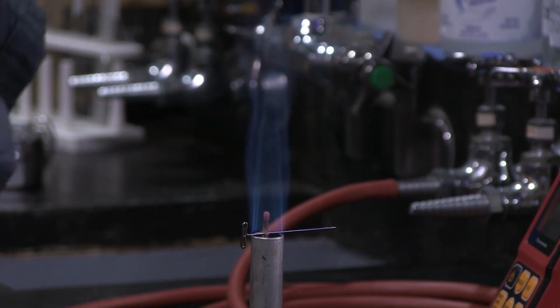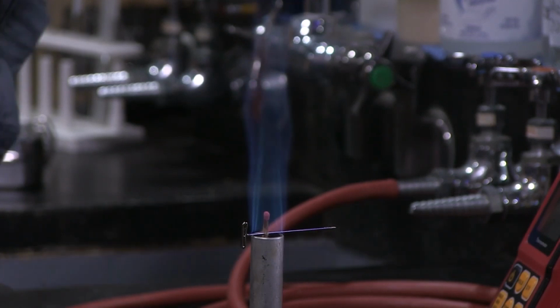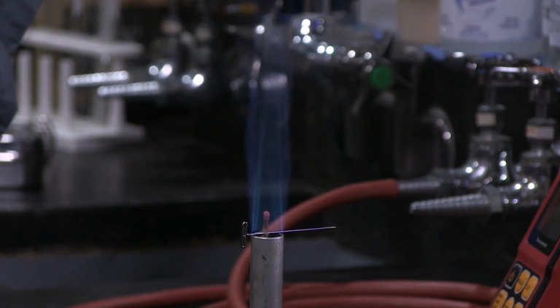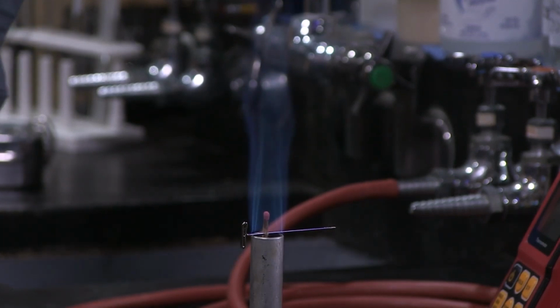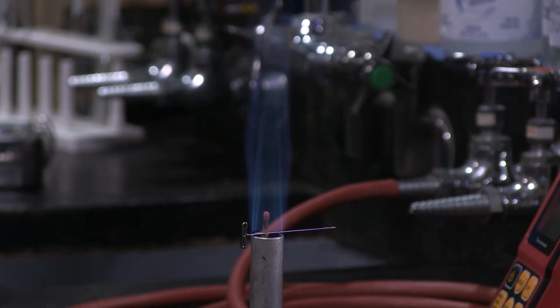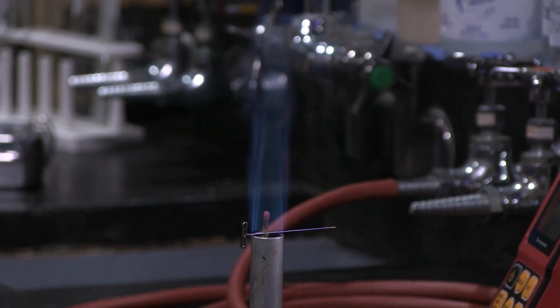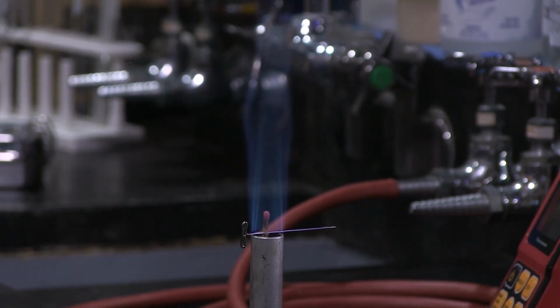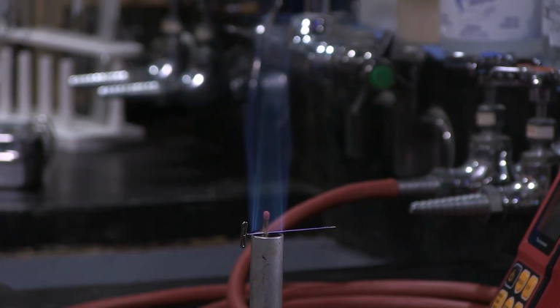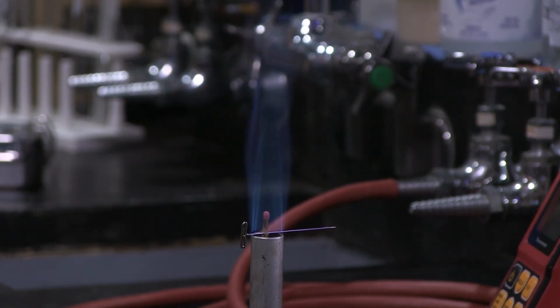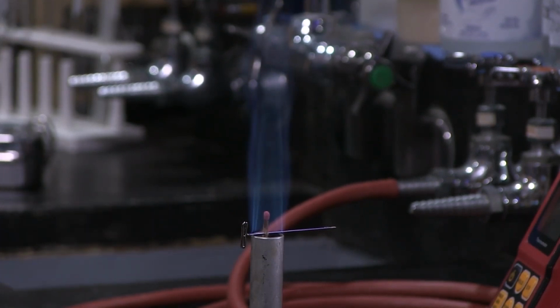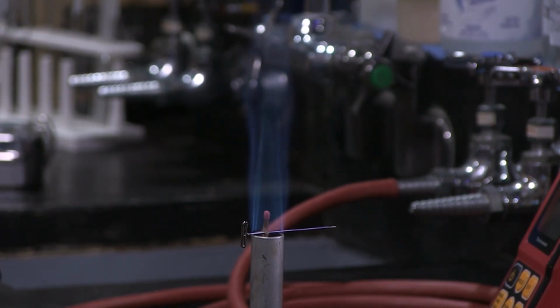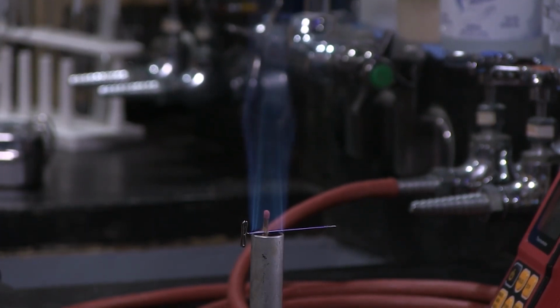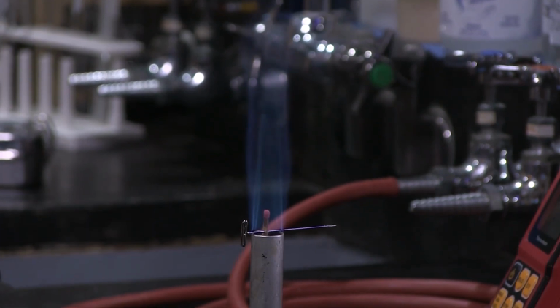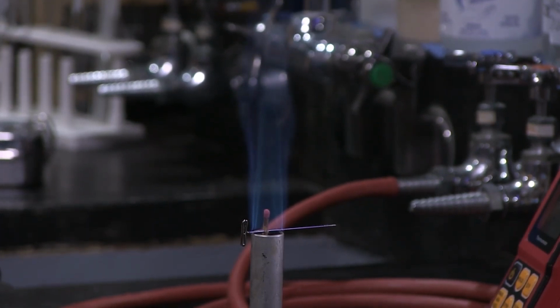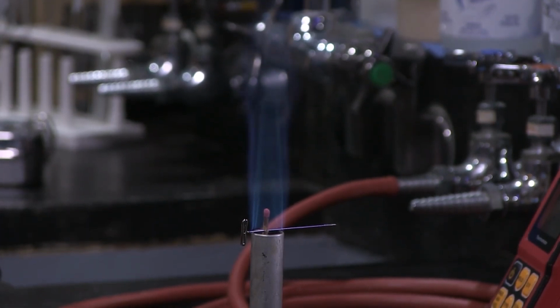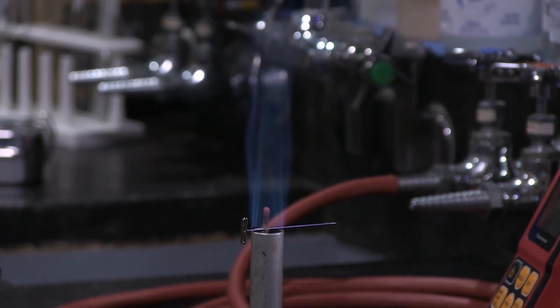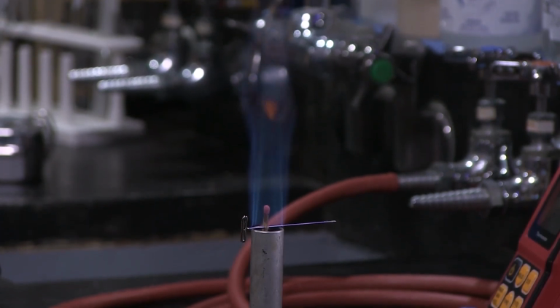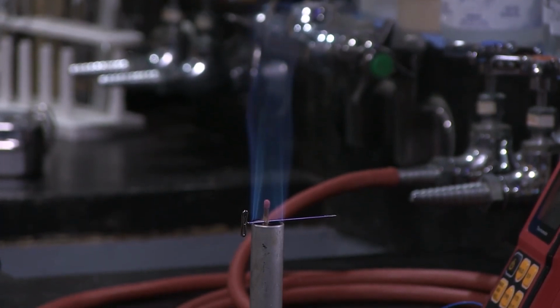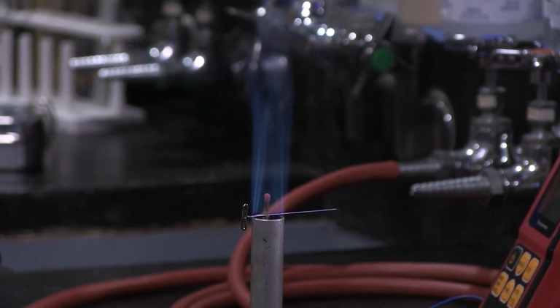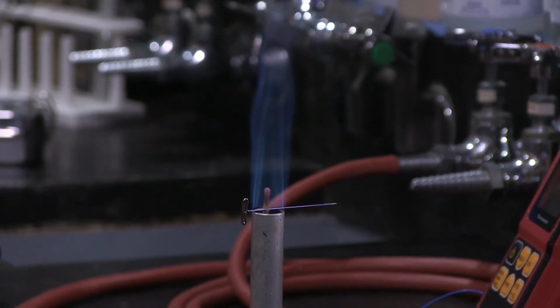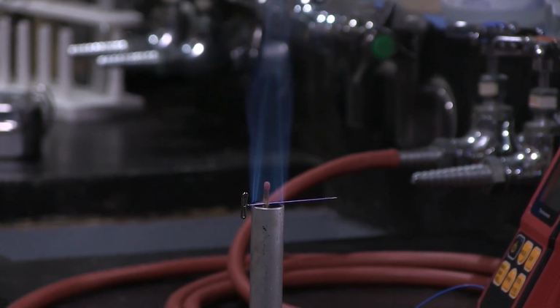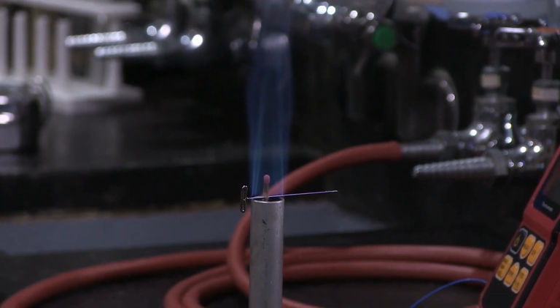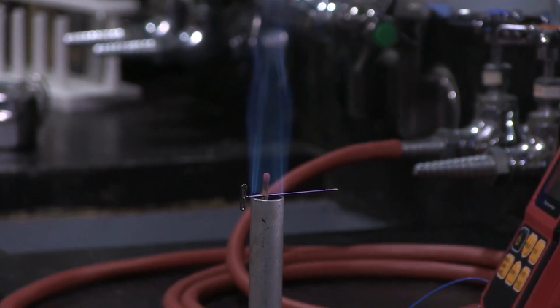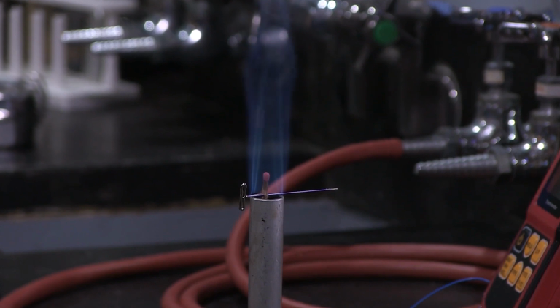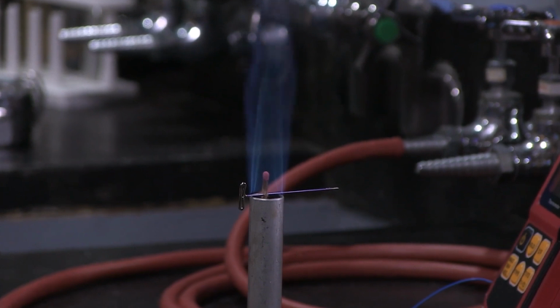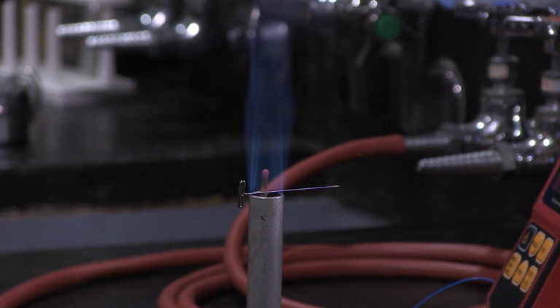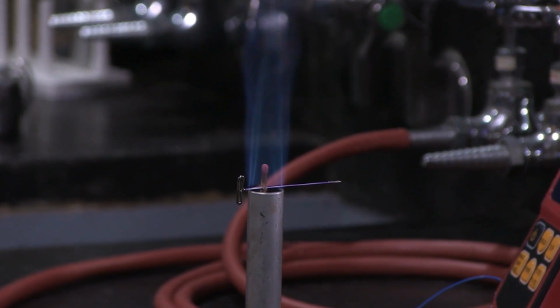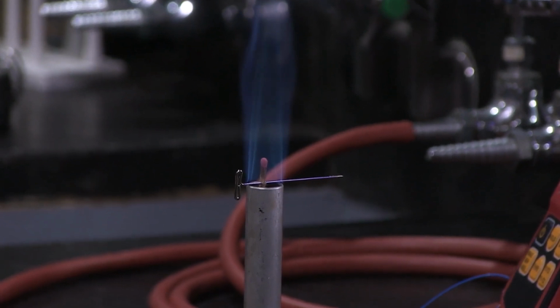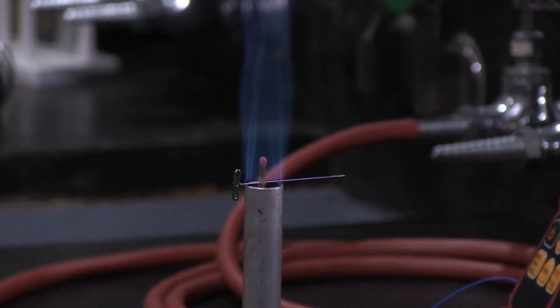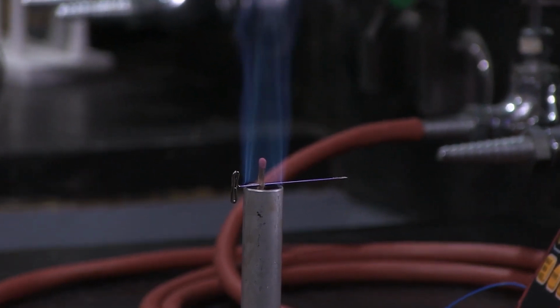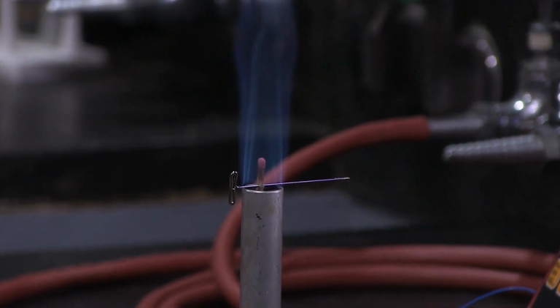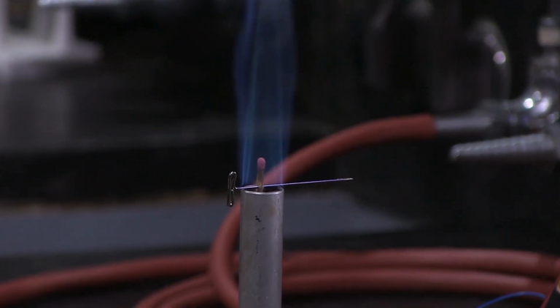Oh, Lordy, save me. Here we are. Zoom, get it quick, get it quick, get it quick. There's a match inside that flame and it's not burning.